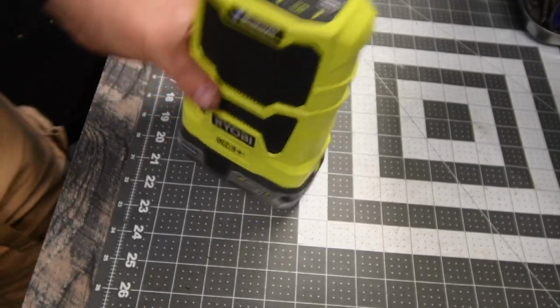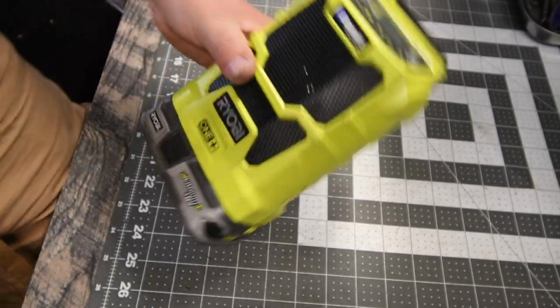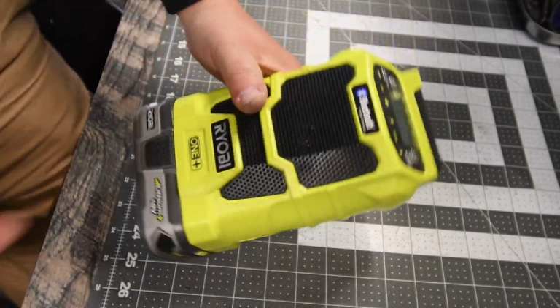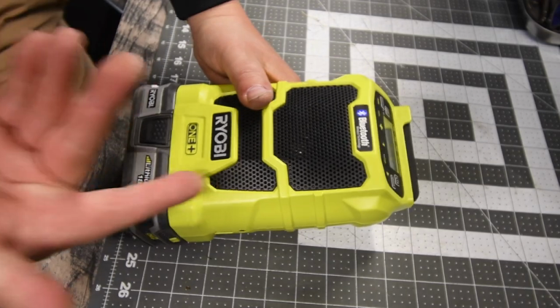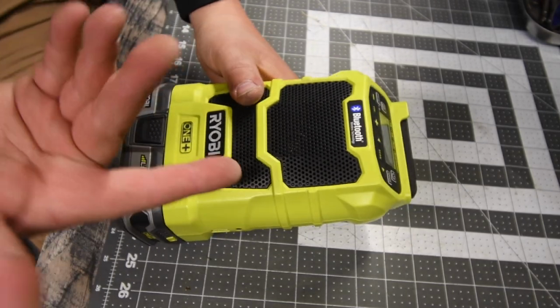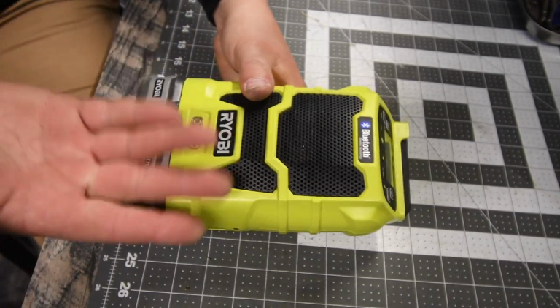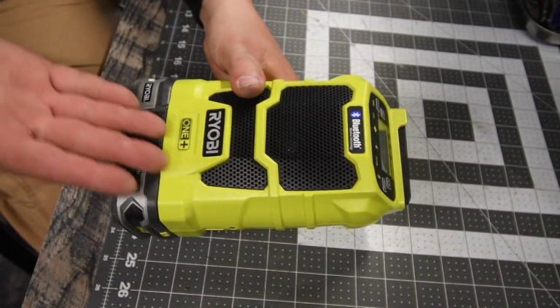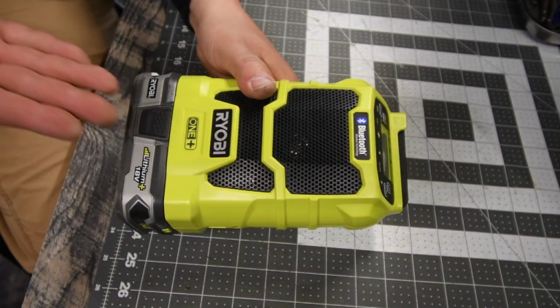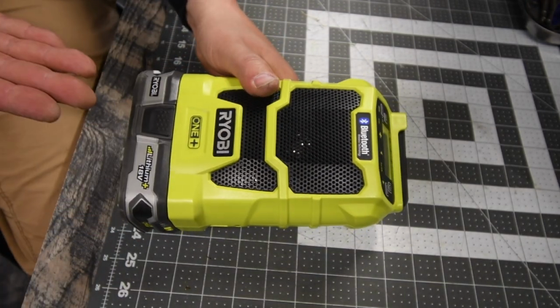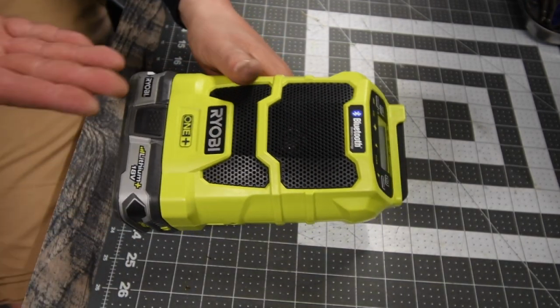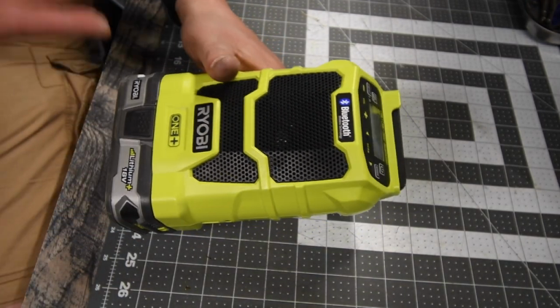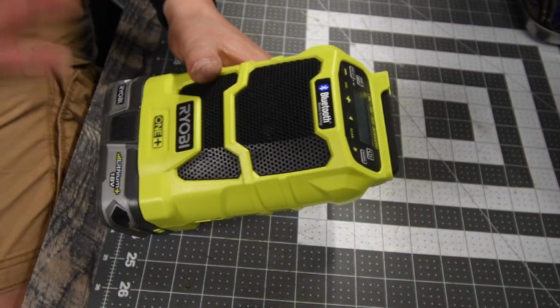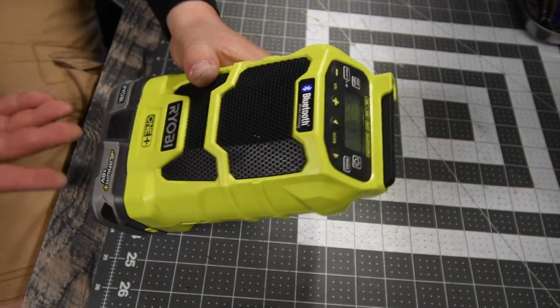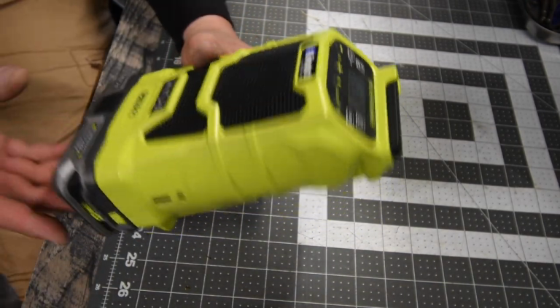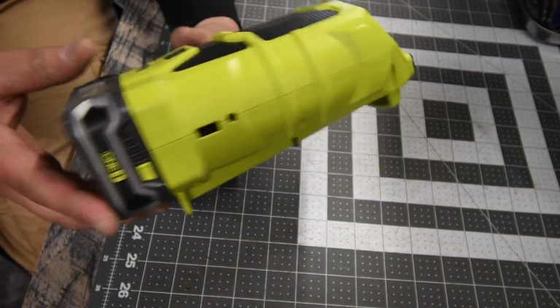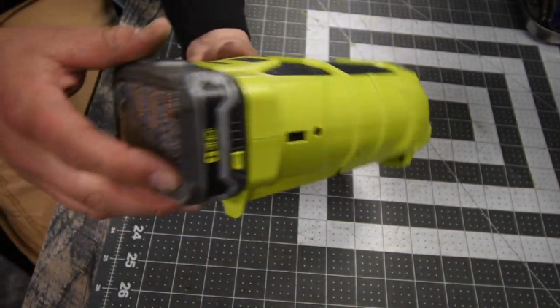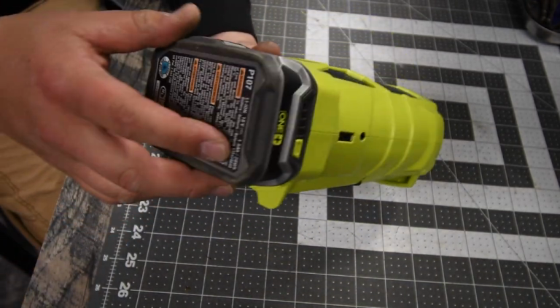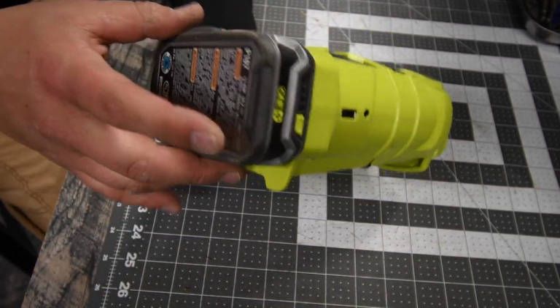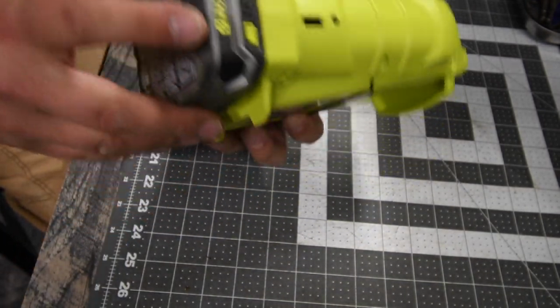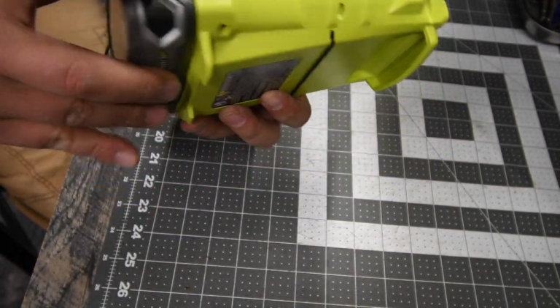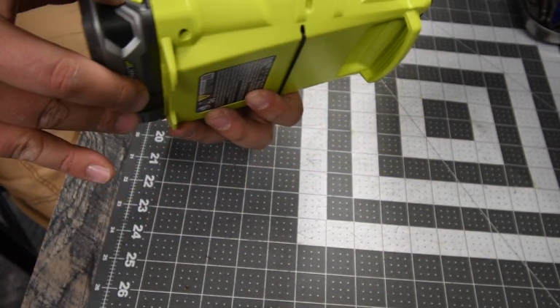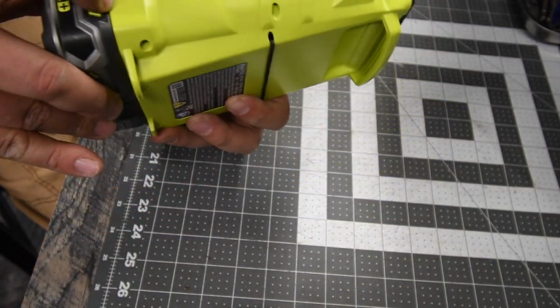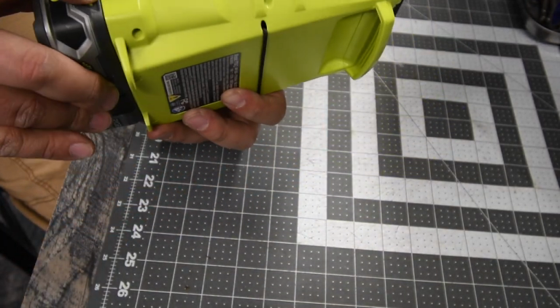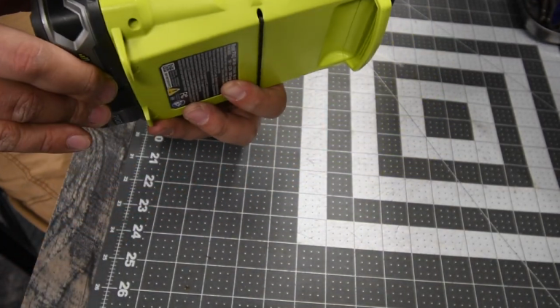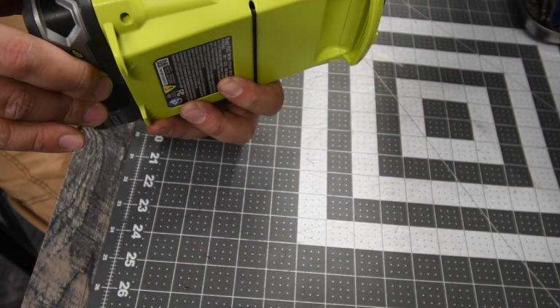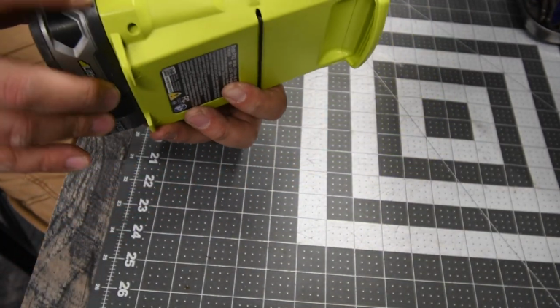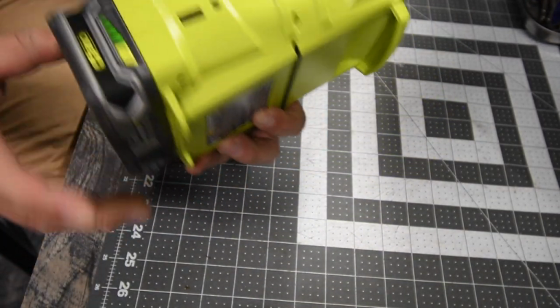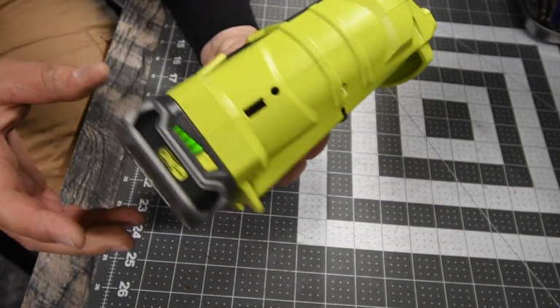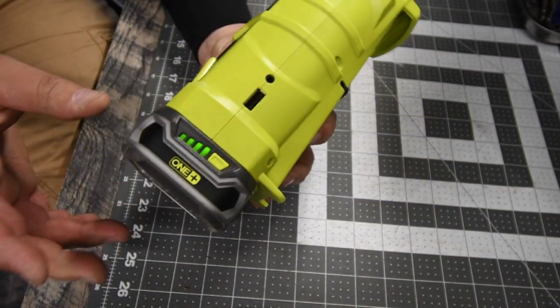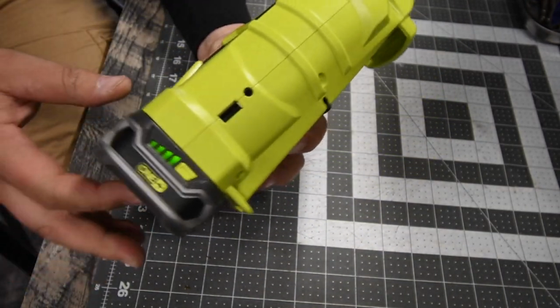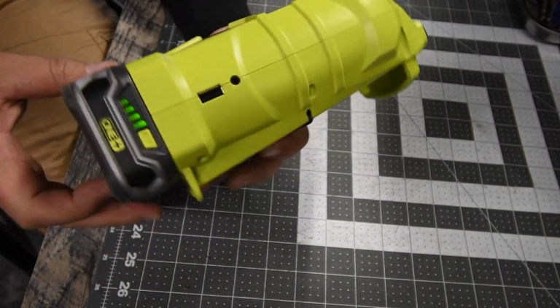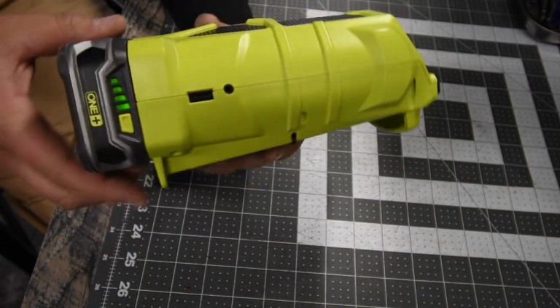The compatible batteries are 1.3, 1.5, and 4 amp hour — that's pretty much what you can use with this. Because it's a radio, a 1.5 amp hour battery is going to last you a long time.